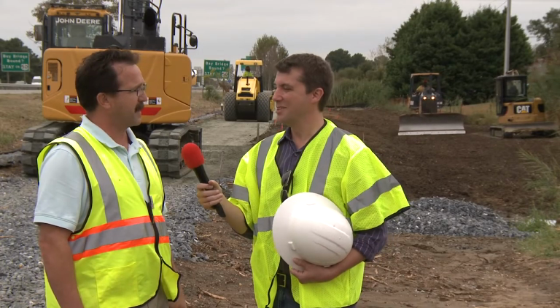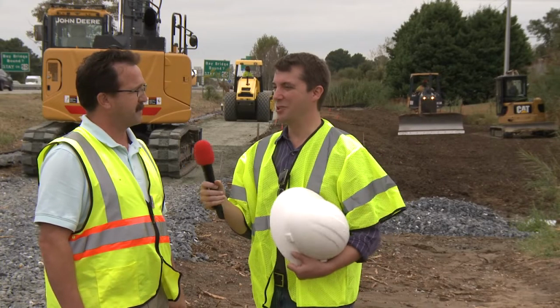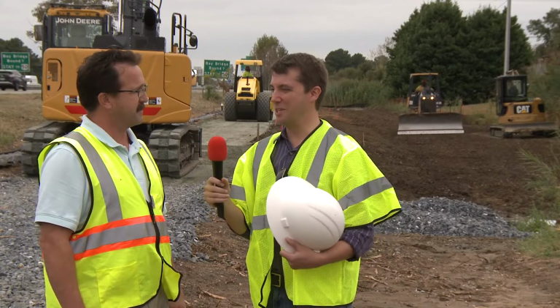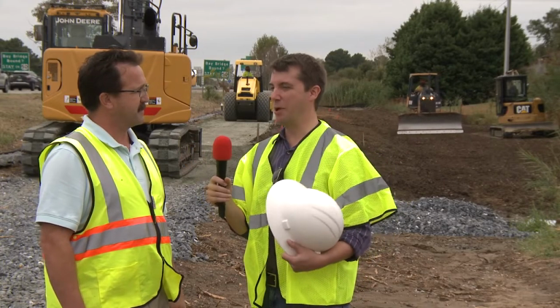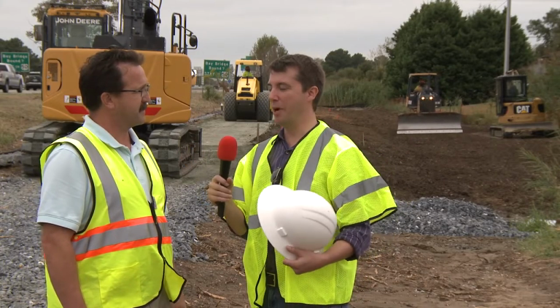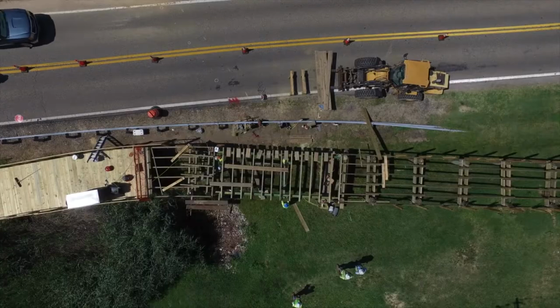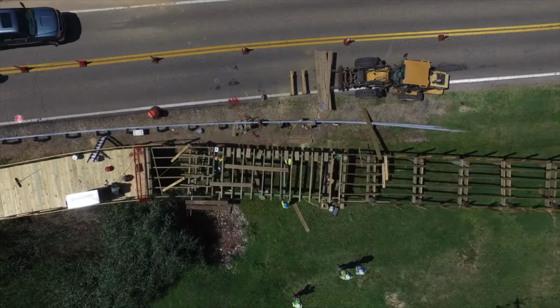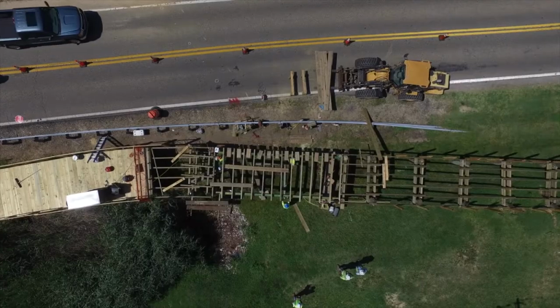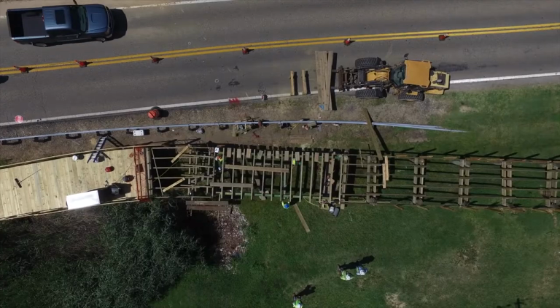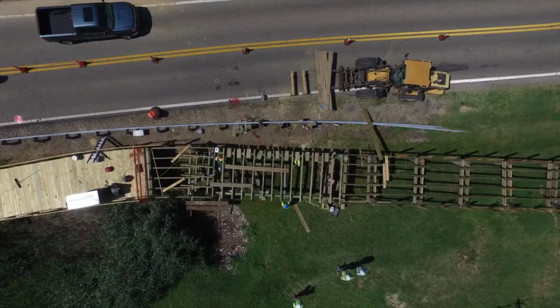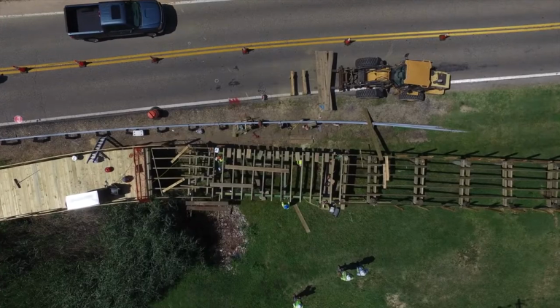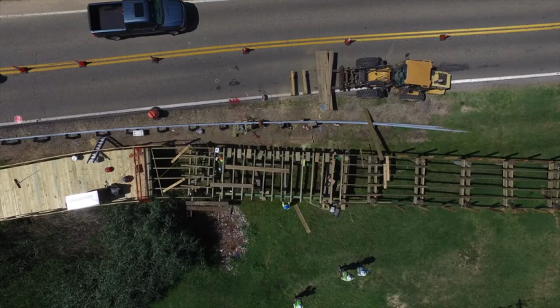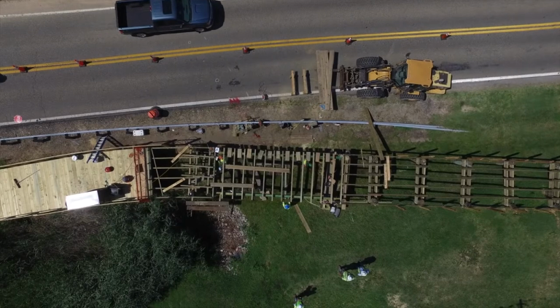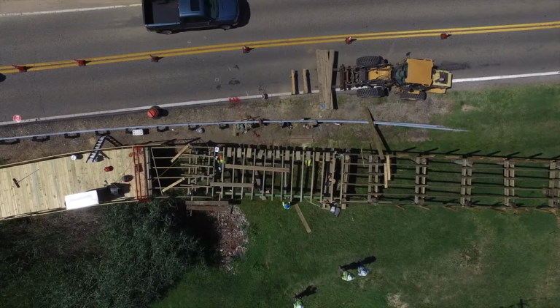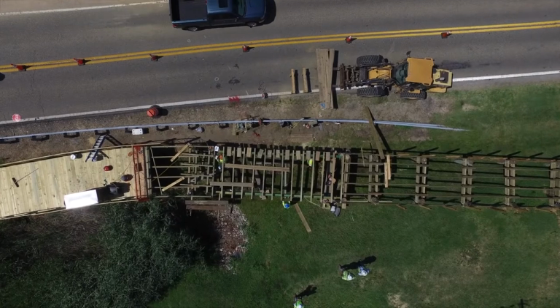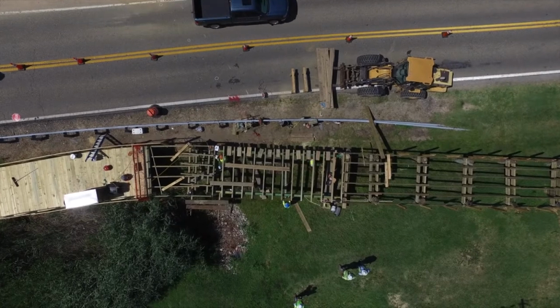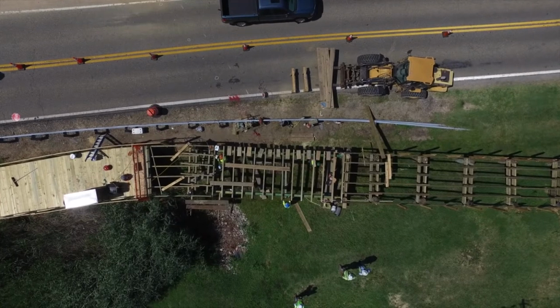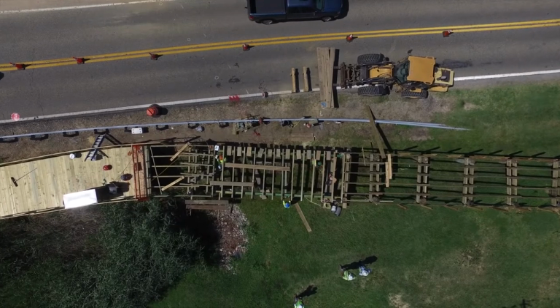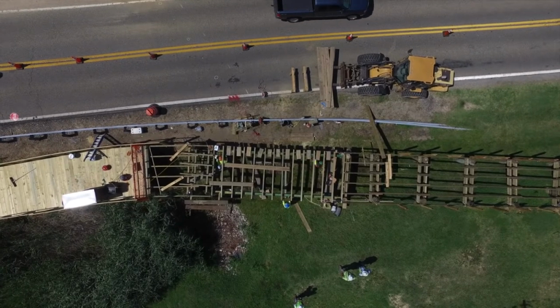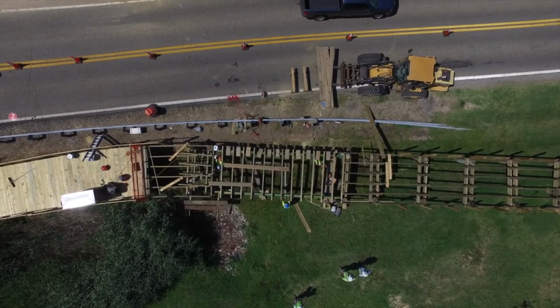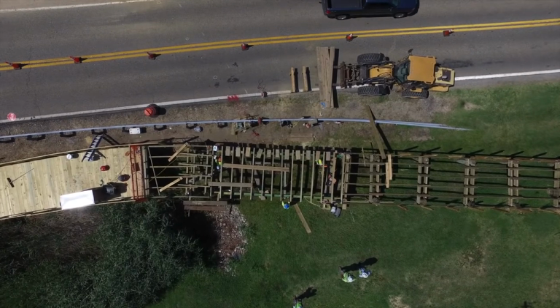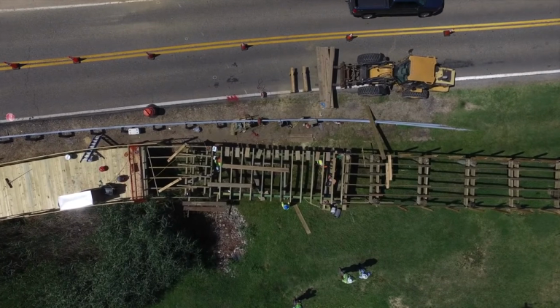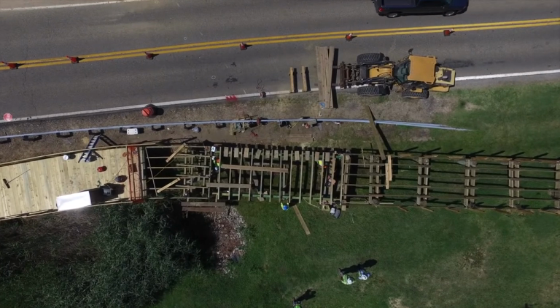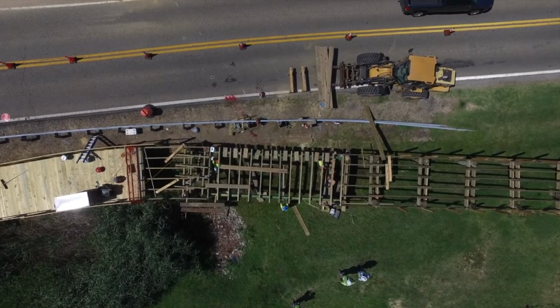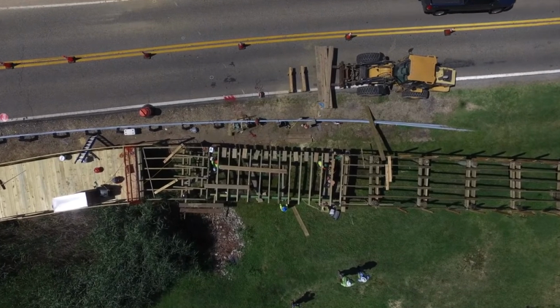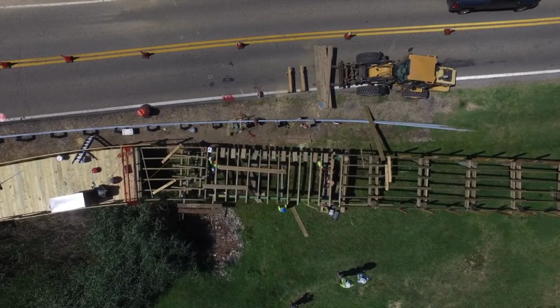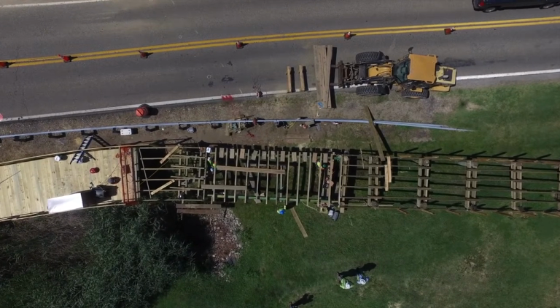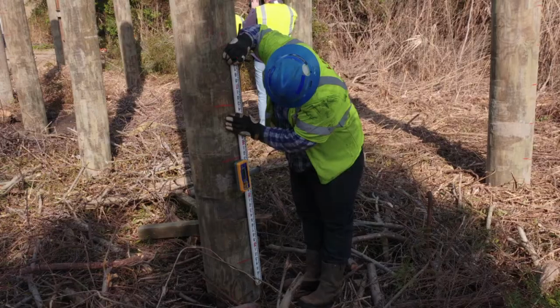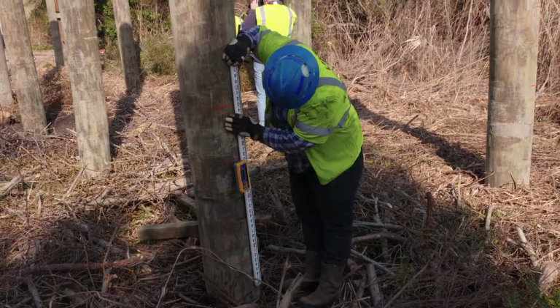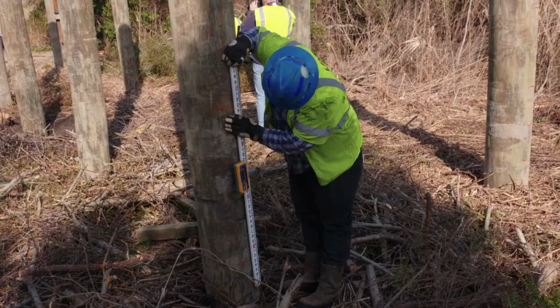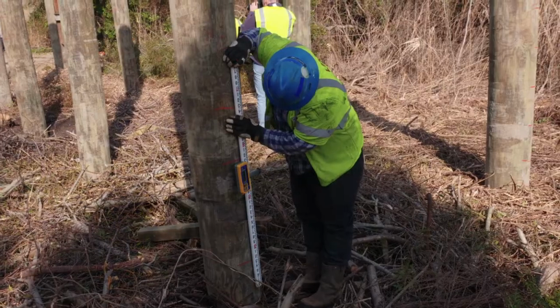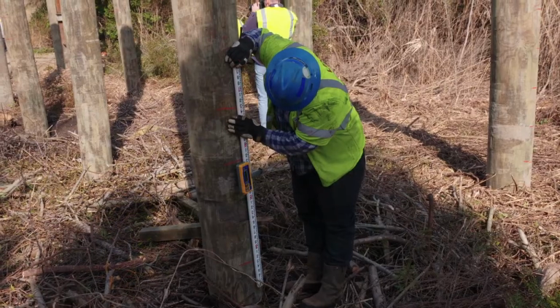So you guys have been going up, you've been going down, you've had elevated sections, you're going across the streets. You're doing a lot of work down here, aren't you? Yes, we are.